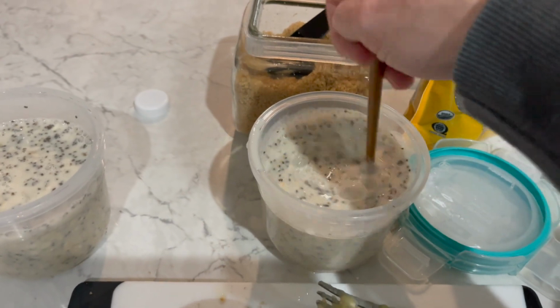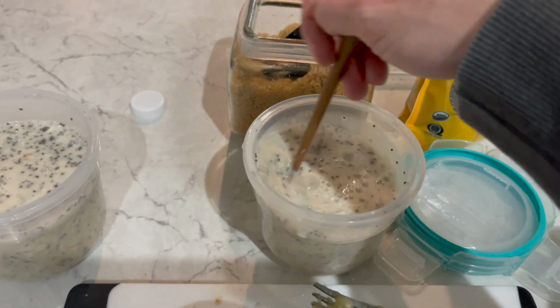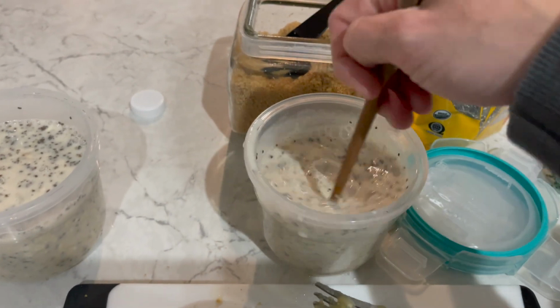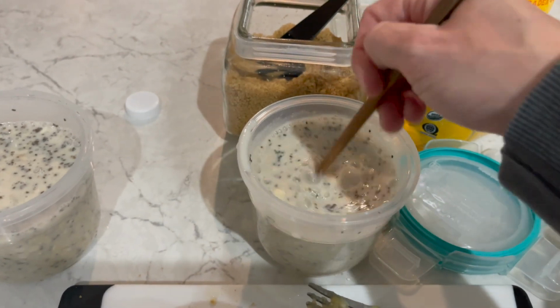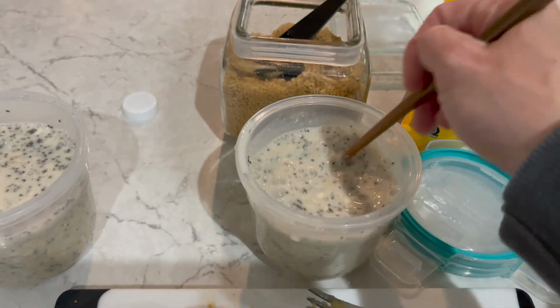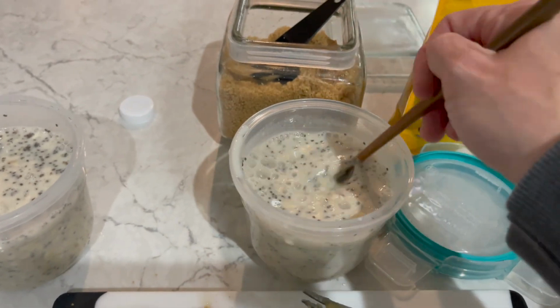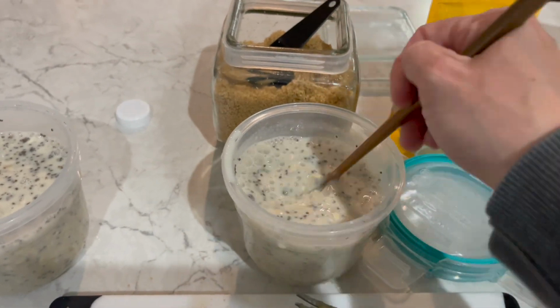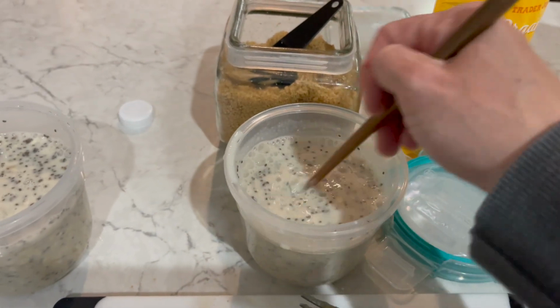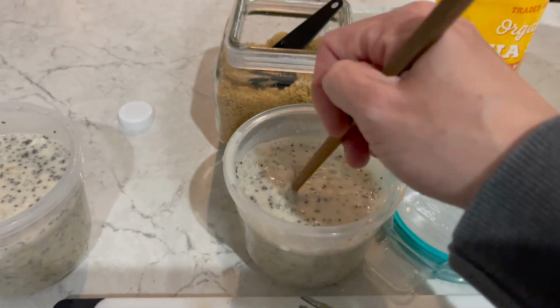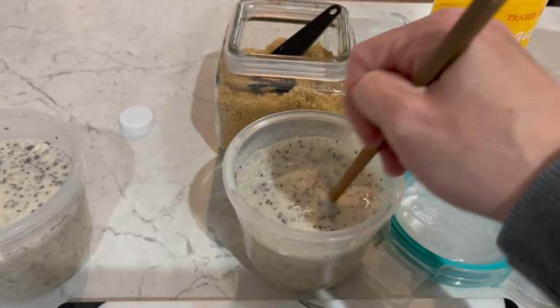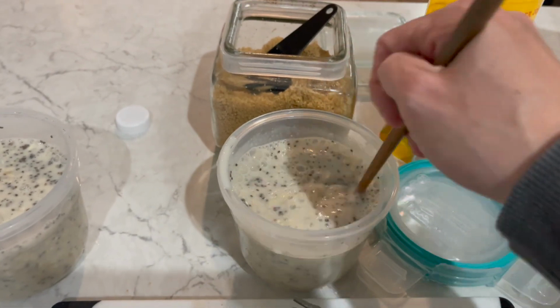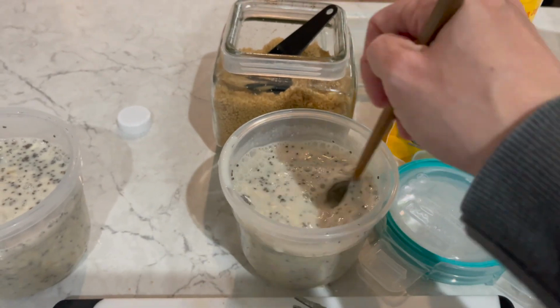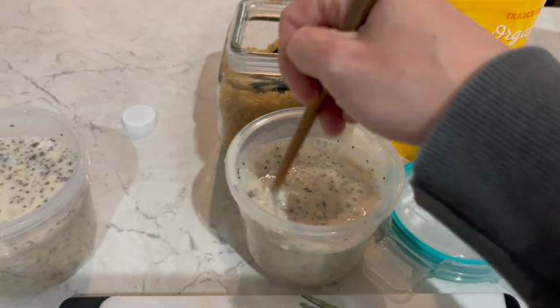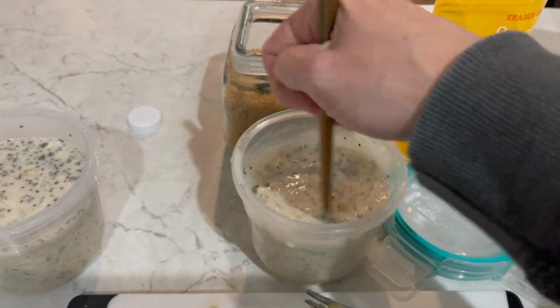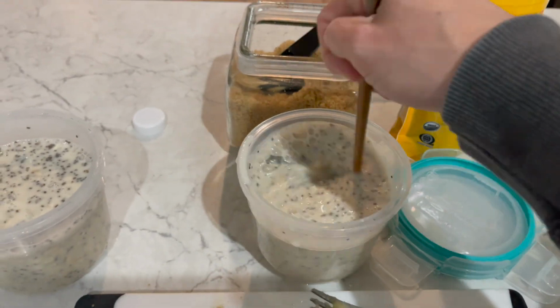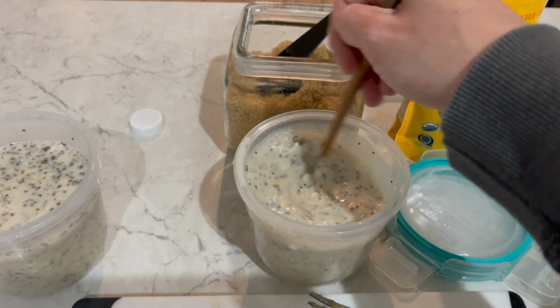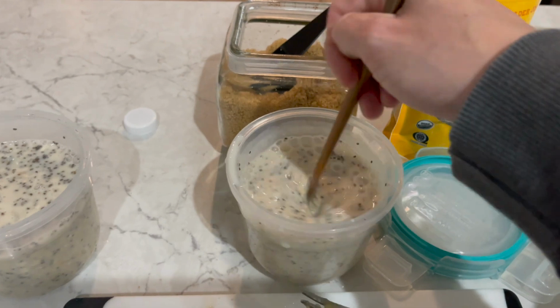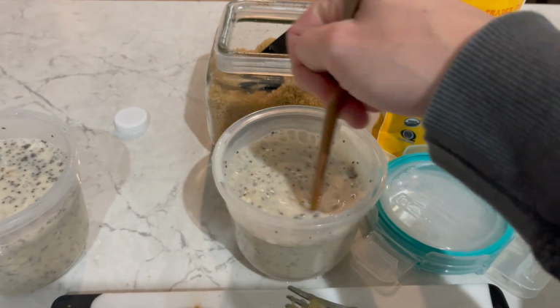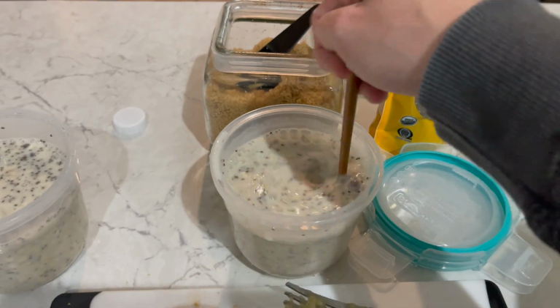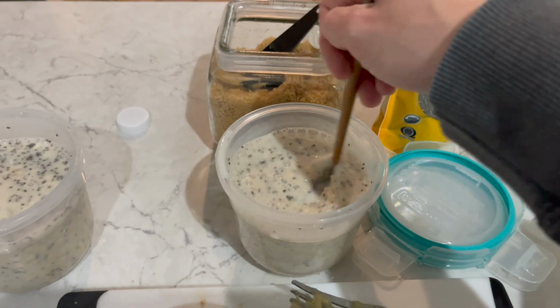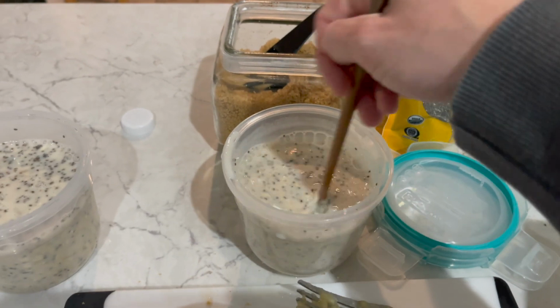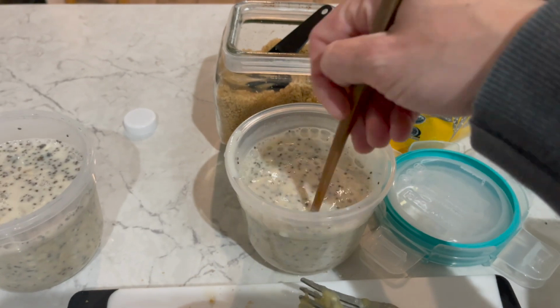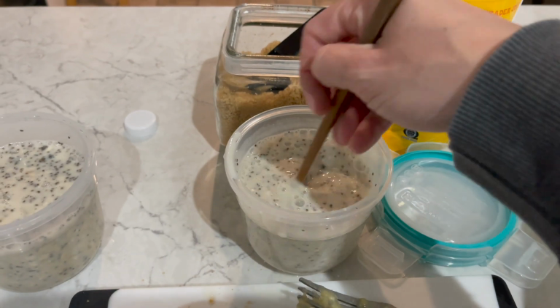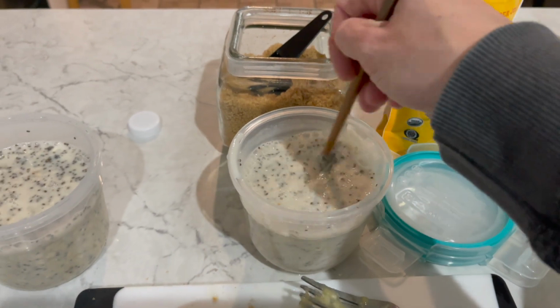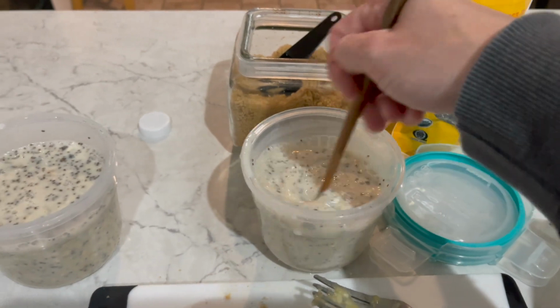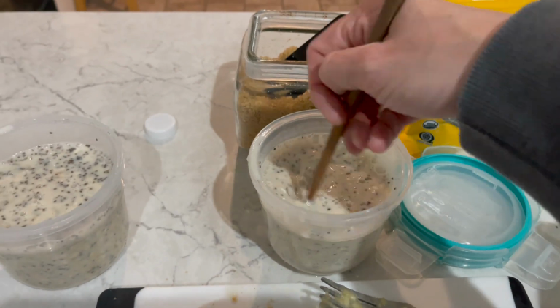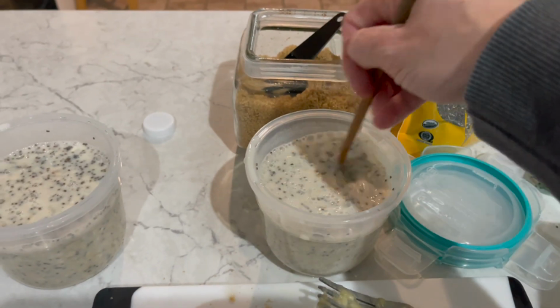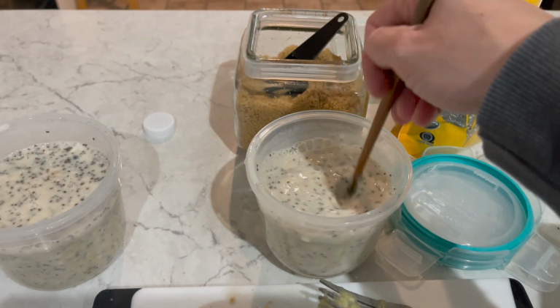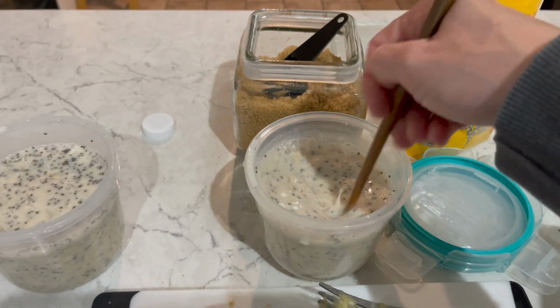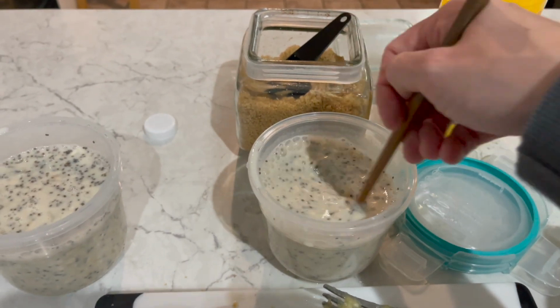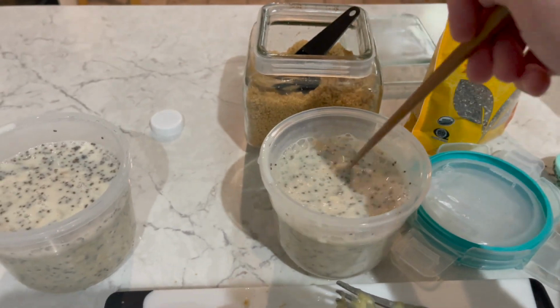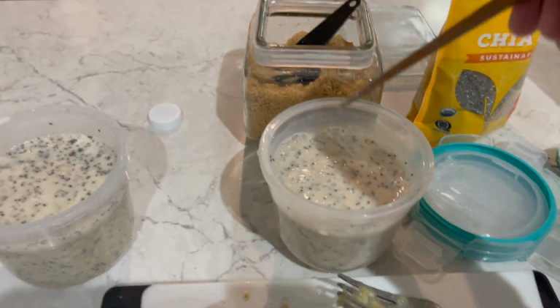I always like to add cinnamon and stuff to my oats, but this specifically is more about the vanilla flavor coming through, and it does. Chia seeds just look like little bugs.